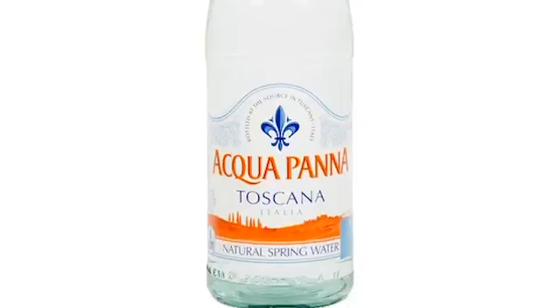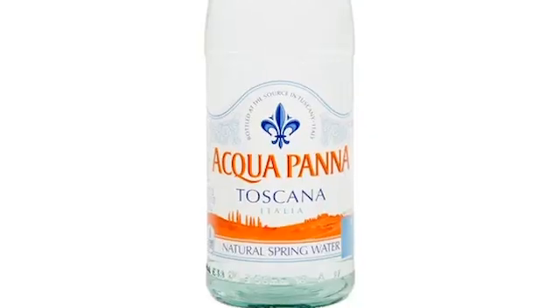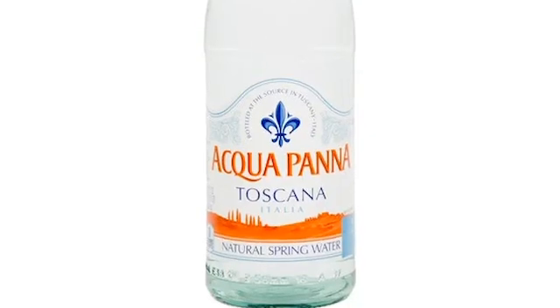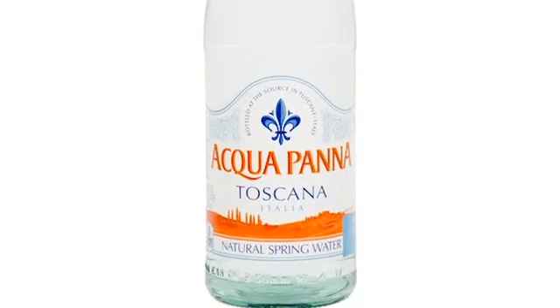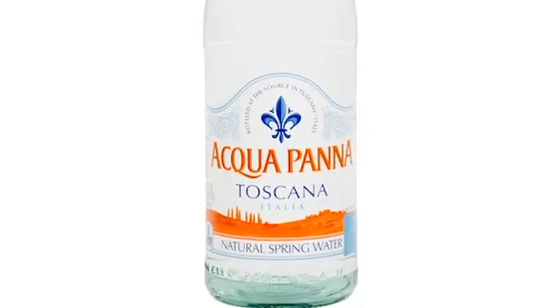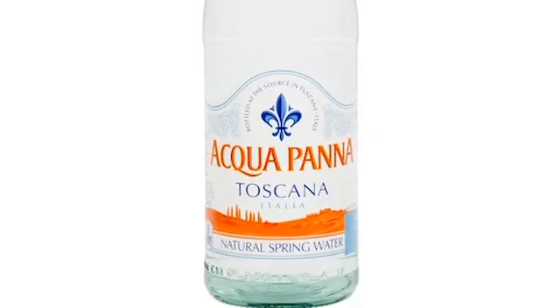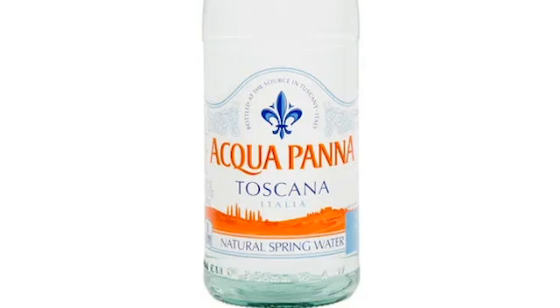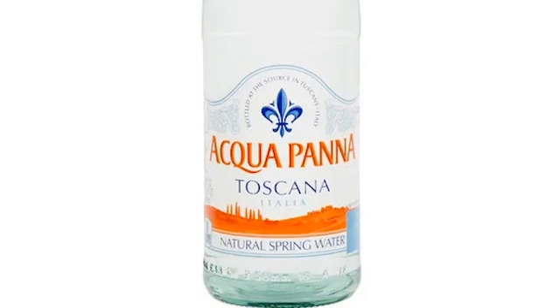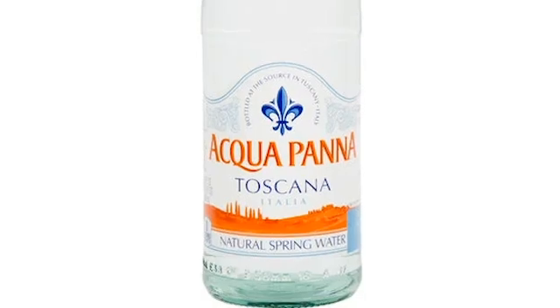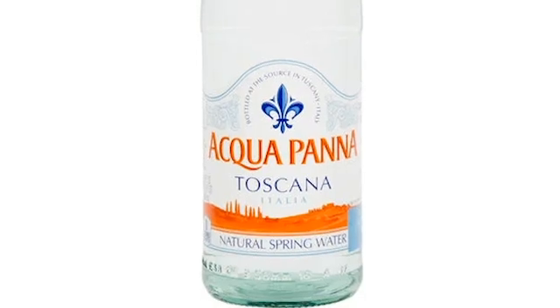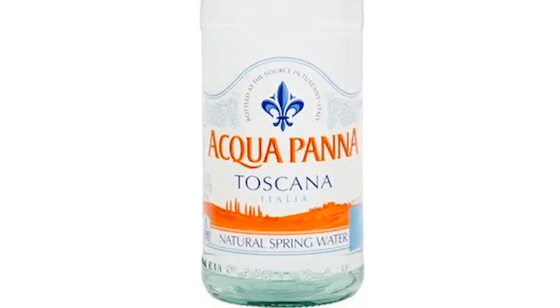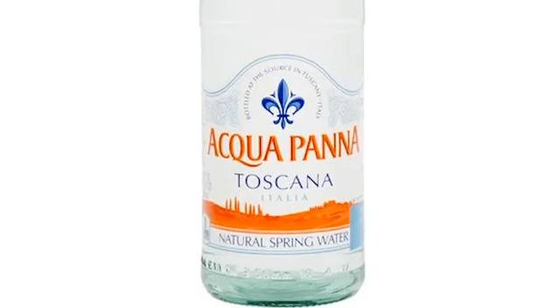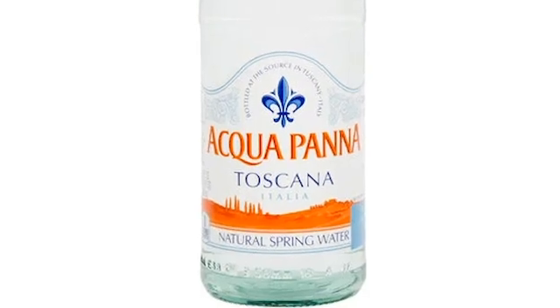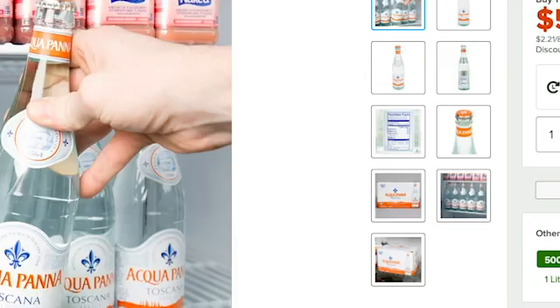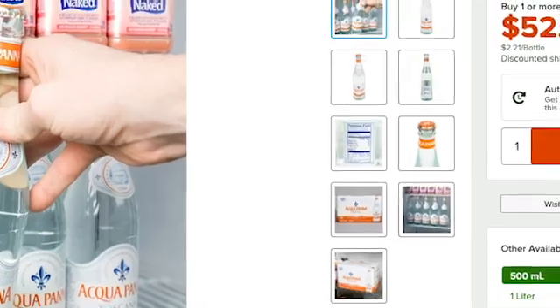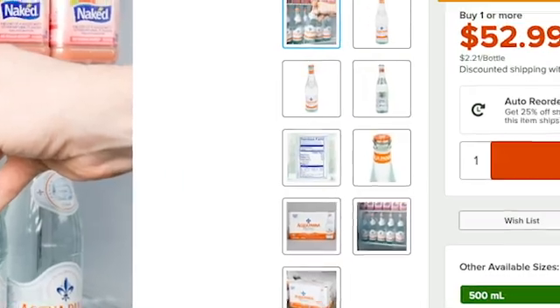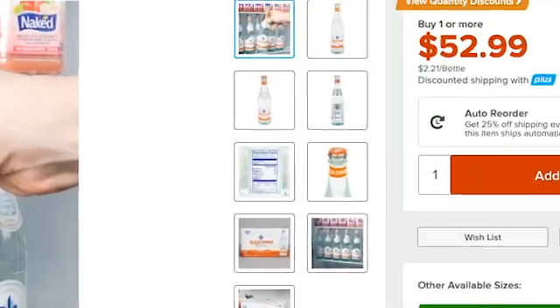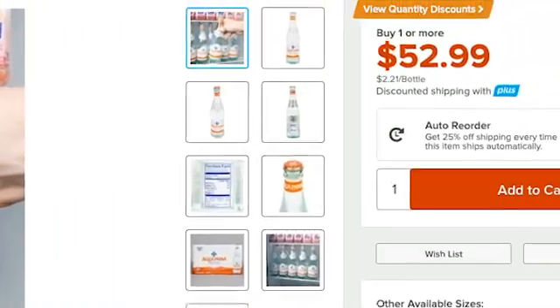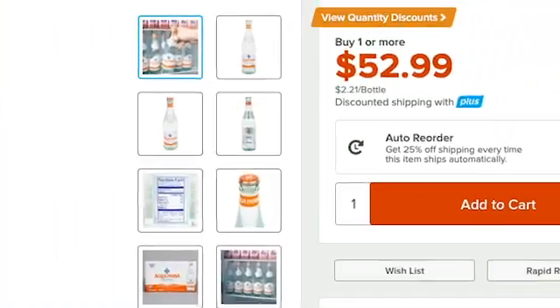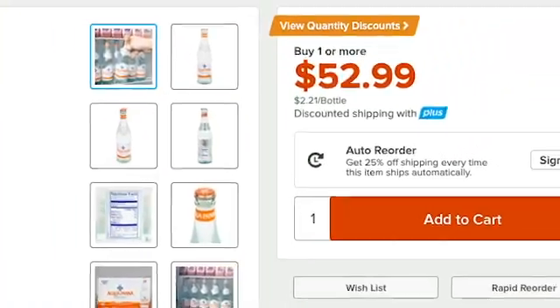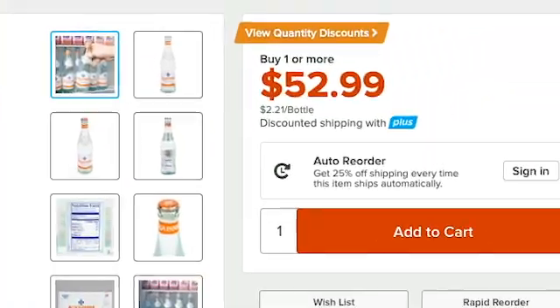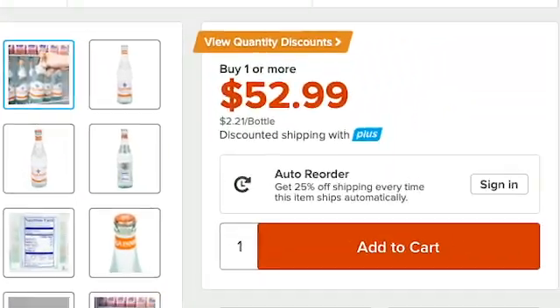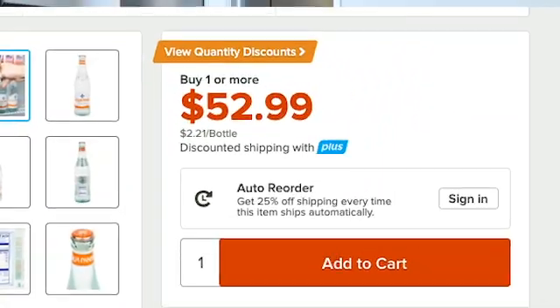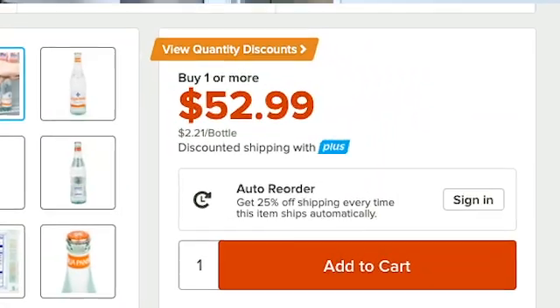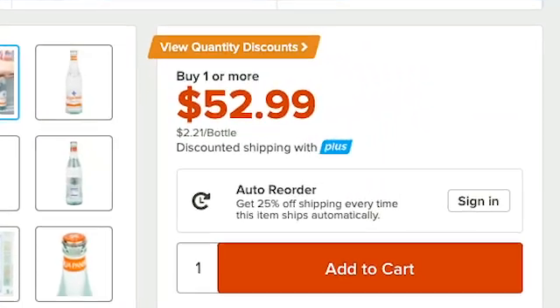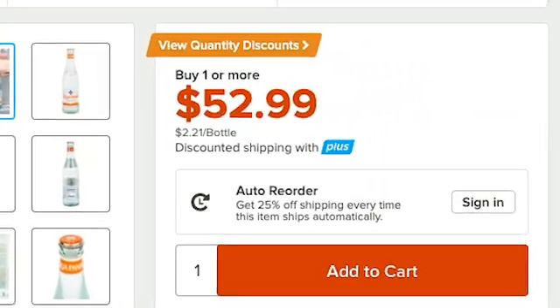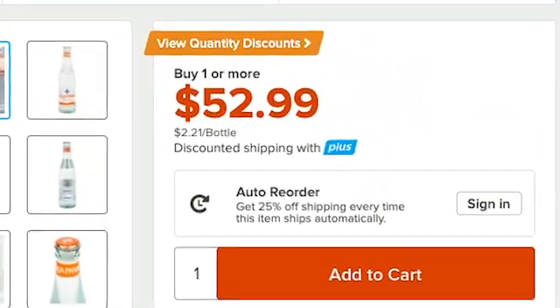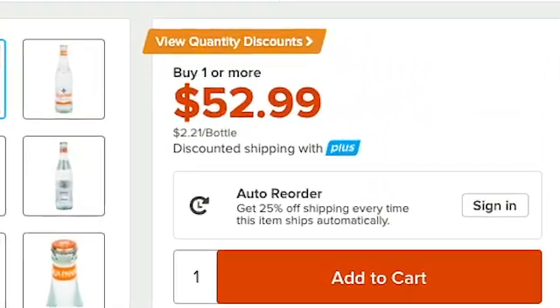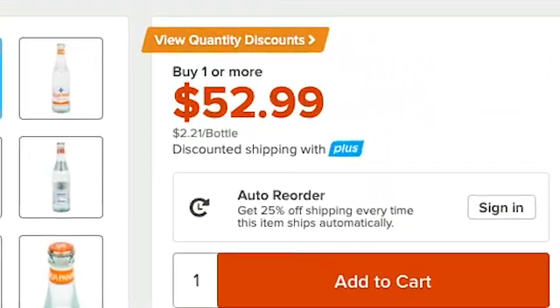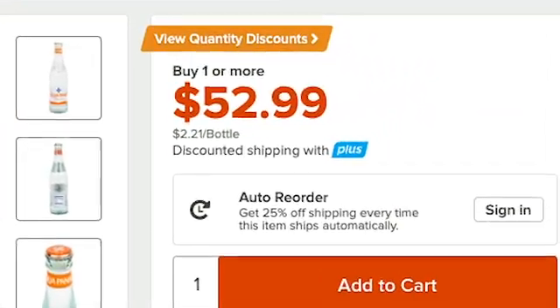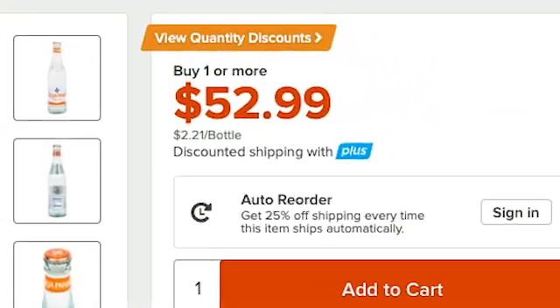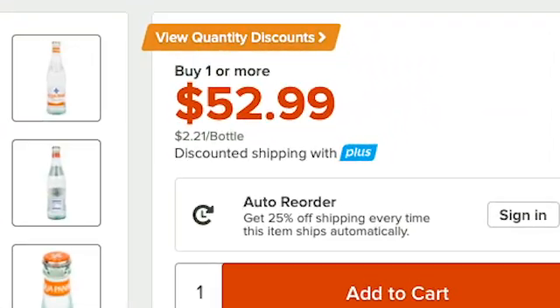Switching to glass bottles like Aquapuna solves this problem, but nobody wants to pay $2 for a half a liter of water.